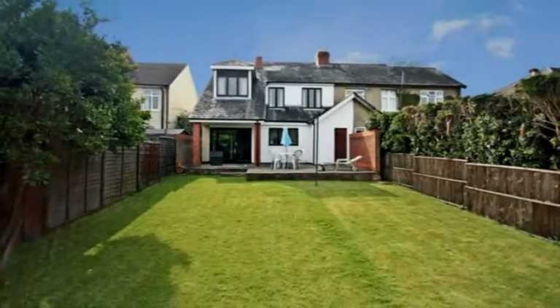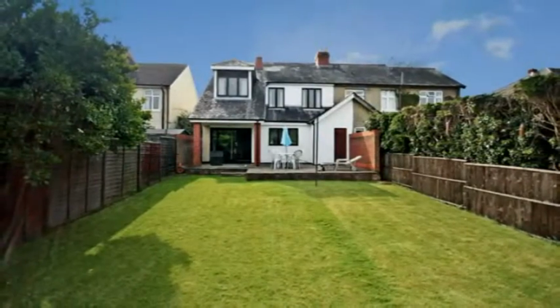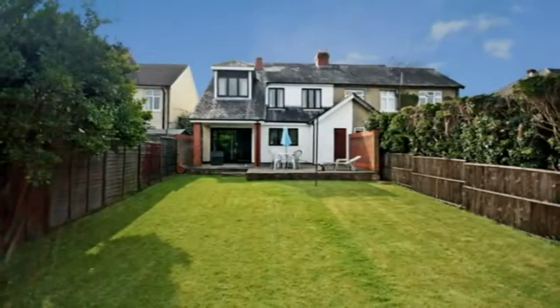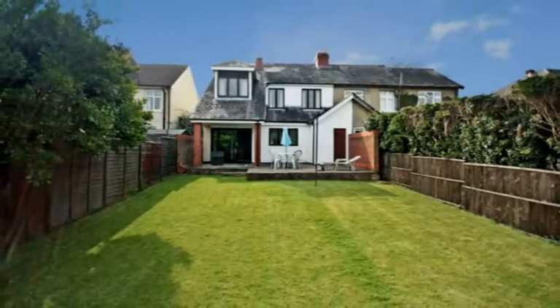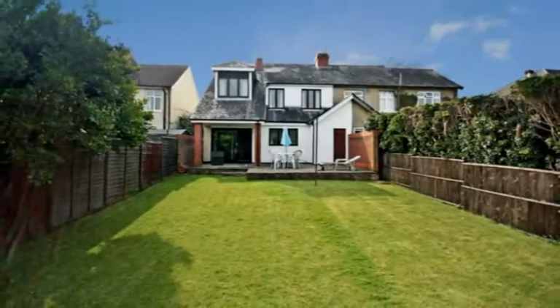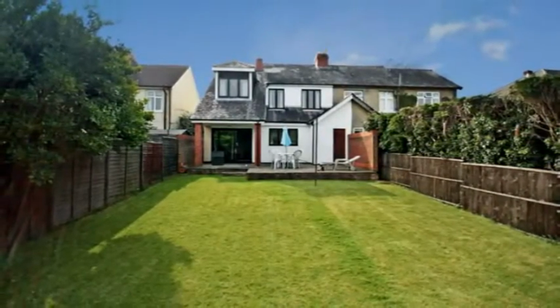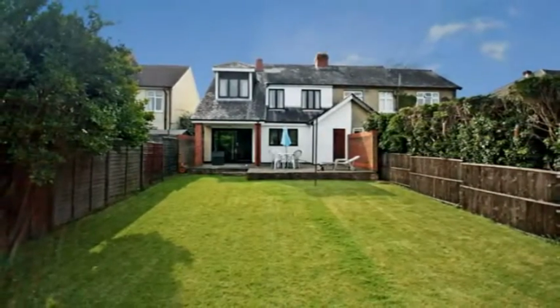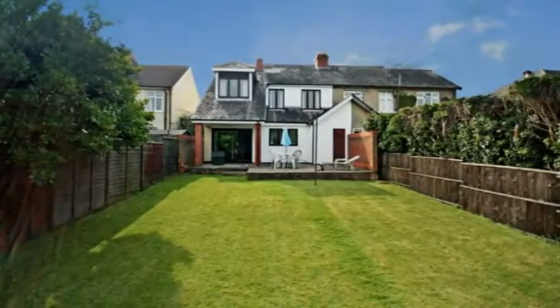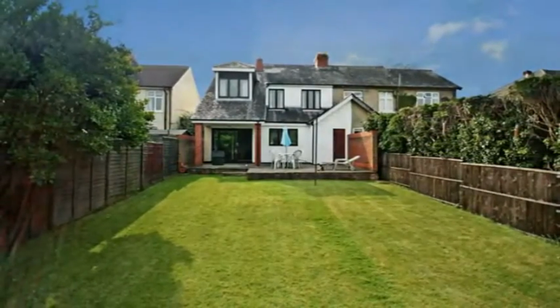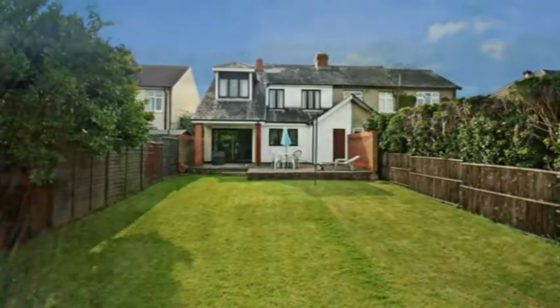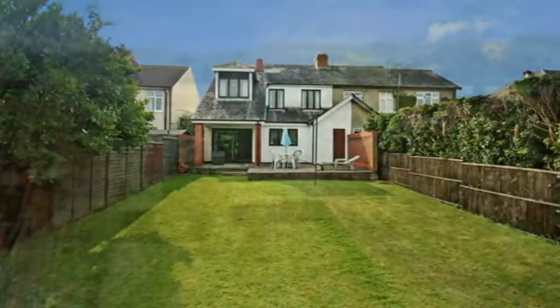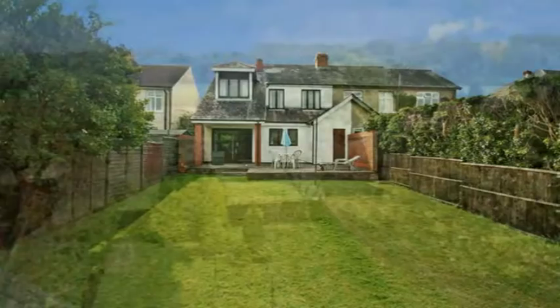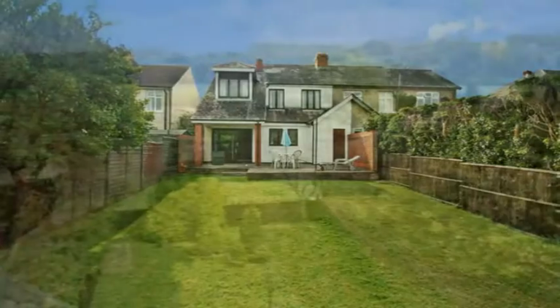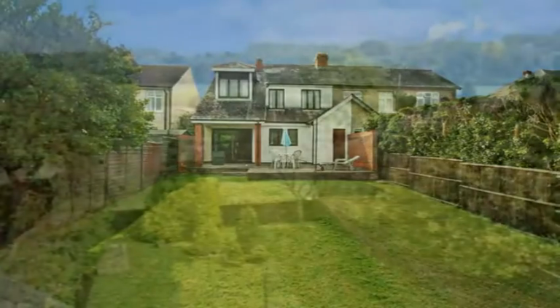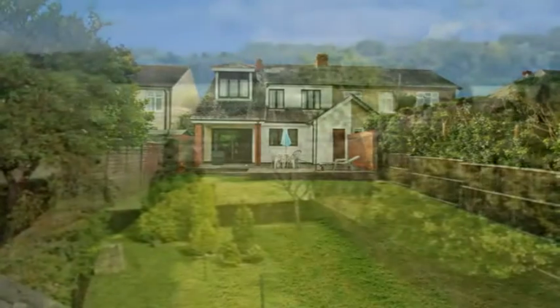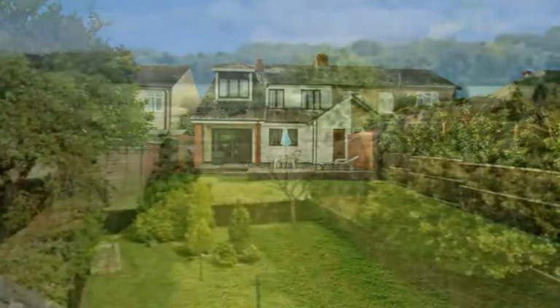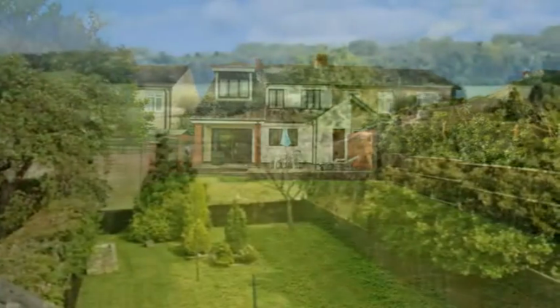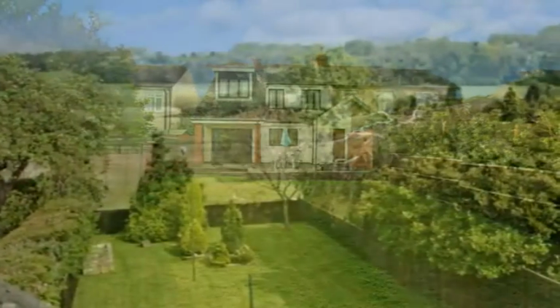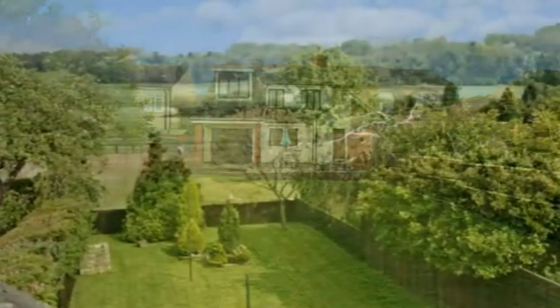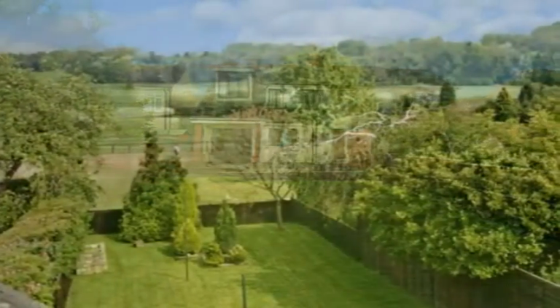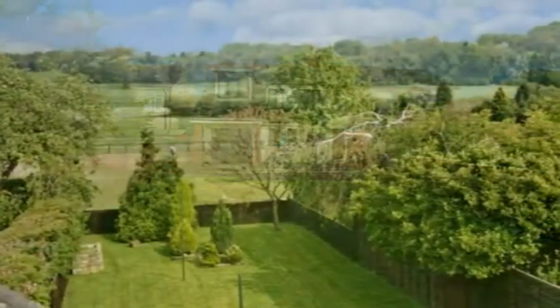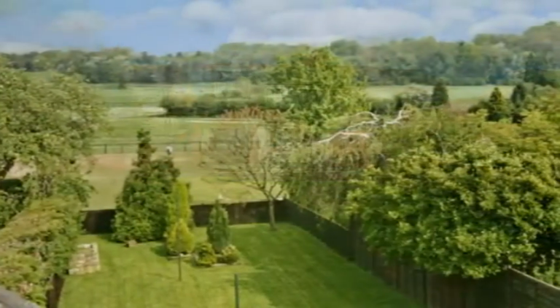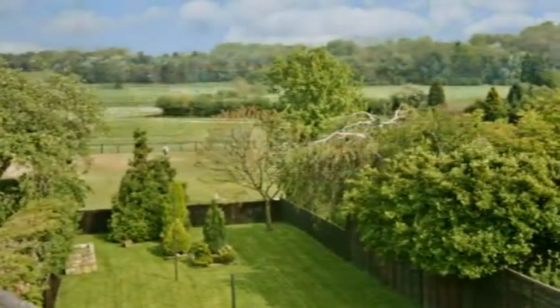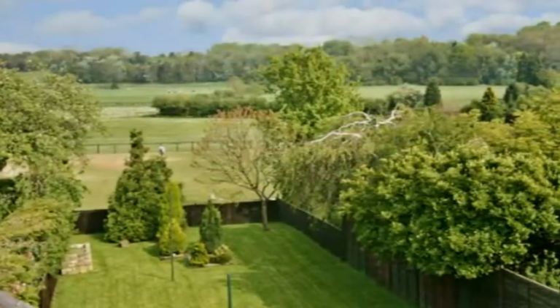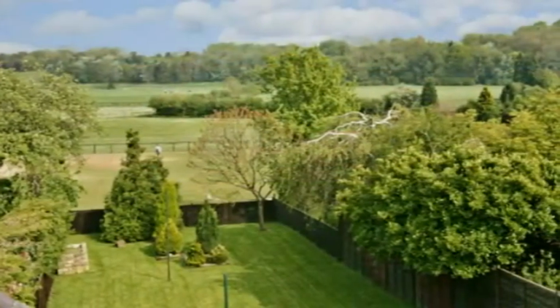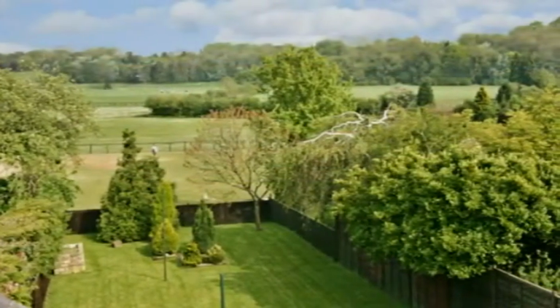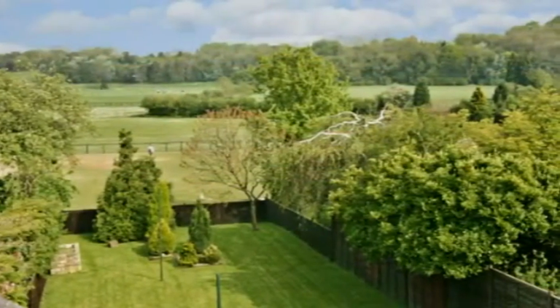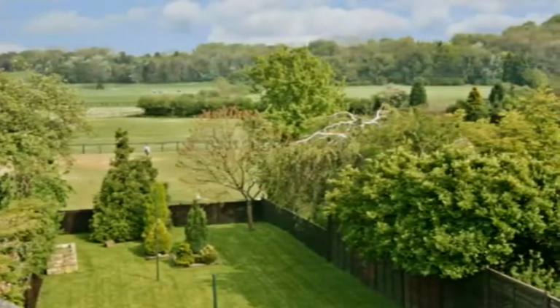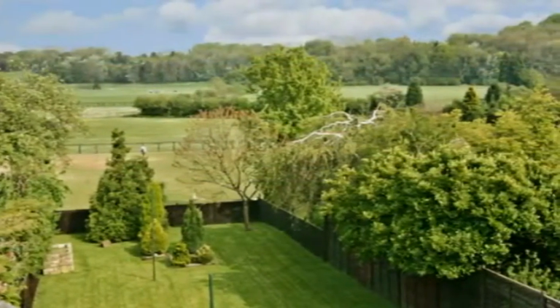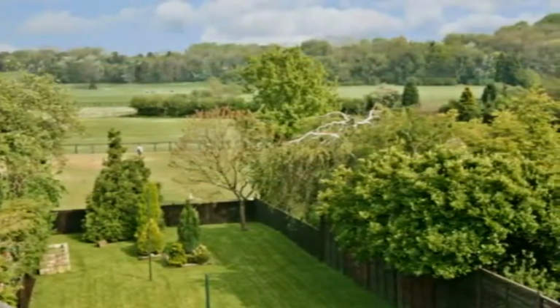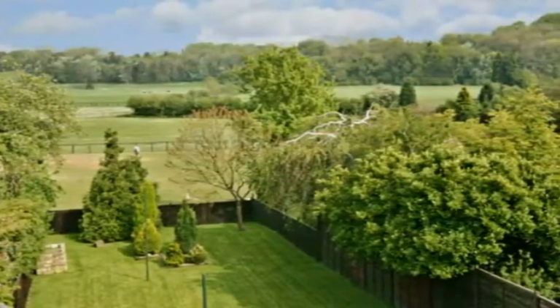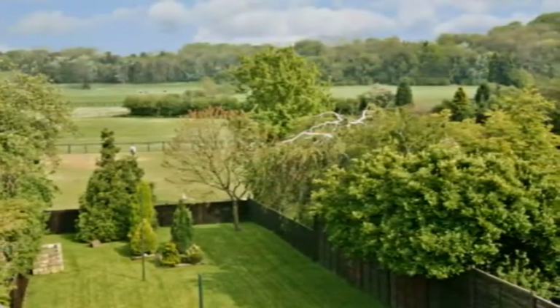It leads down to a large lawn, which backs onto open fields and features stunning views across the countryside.